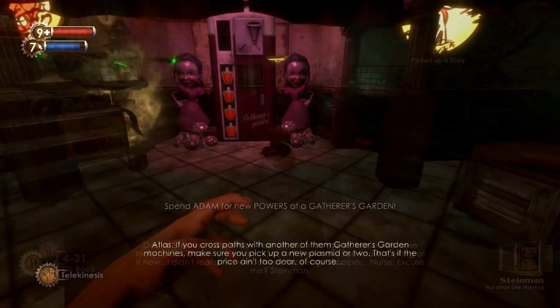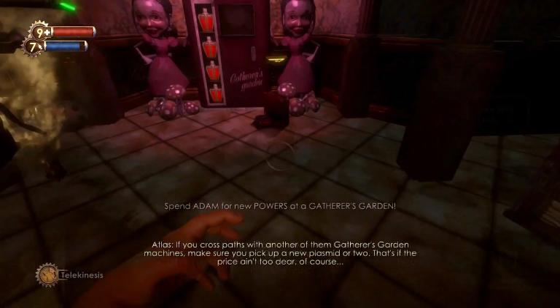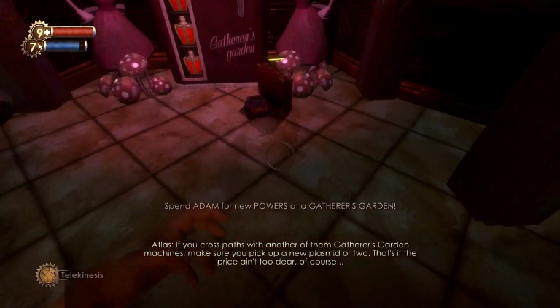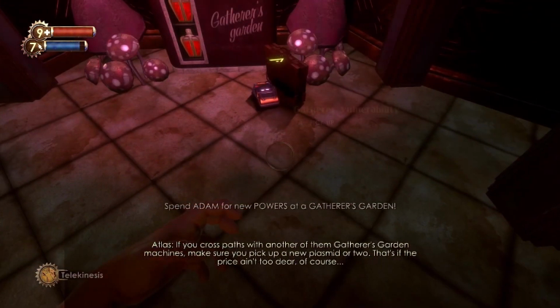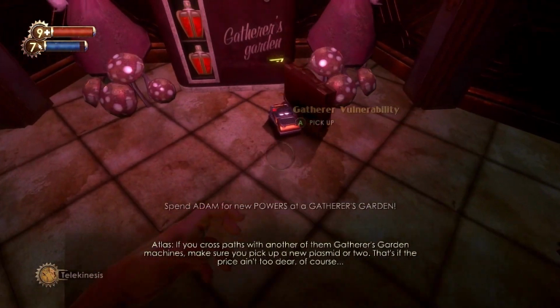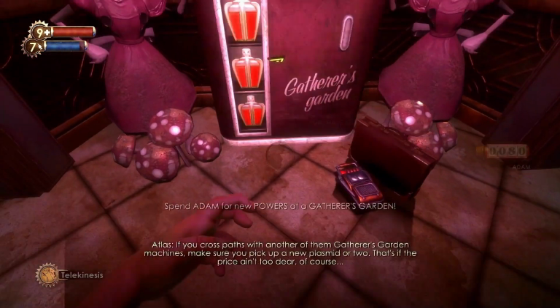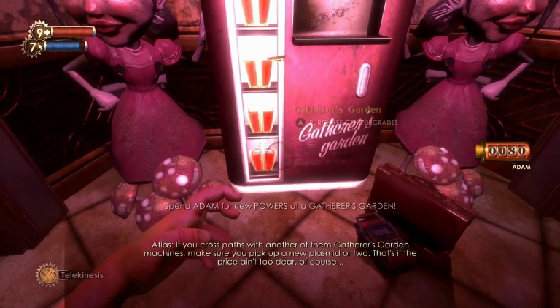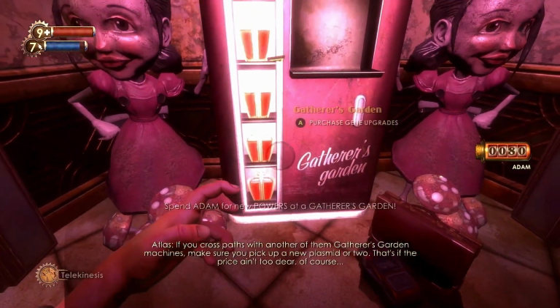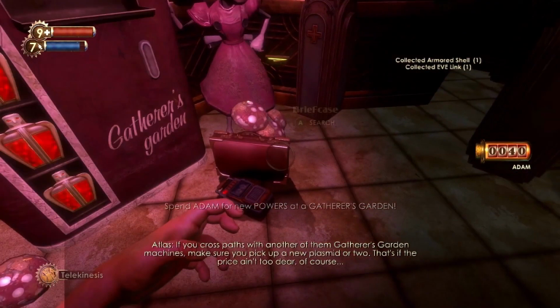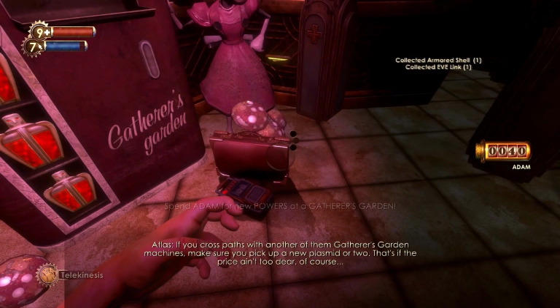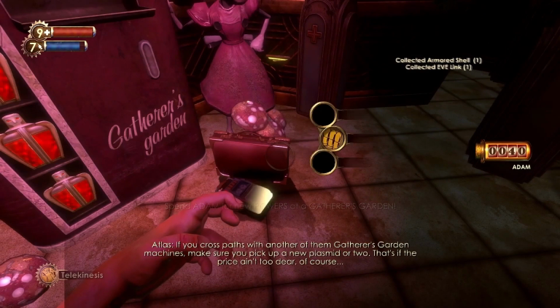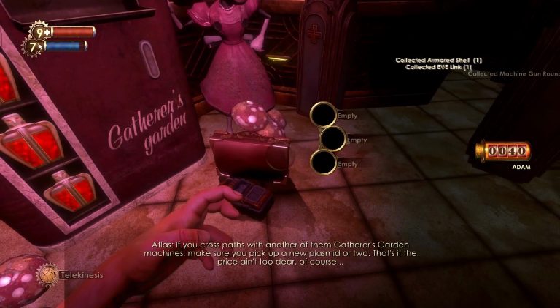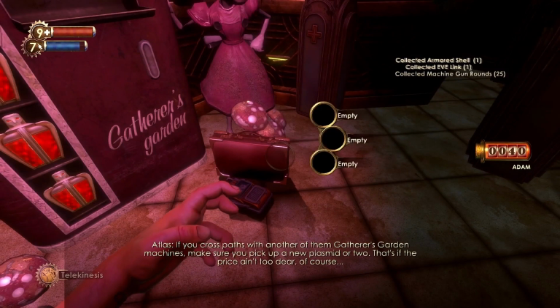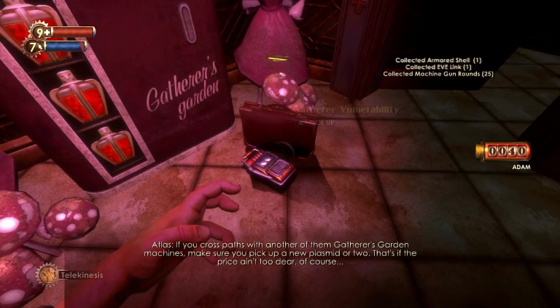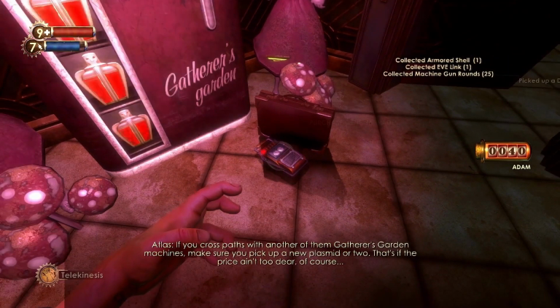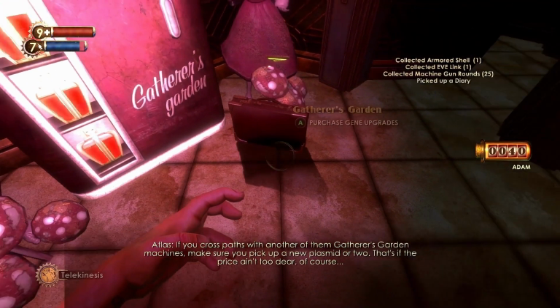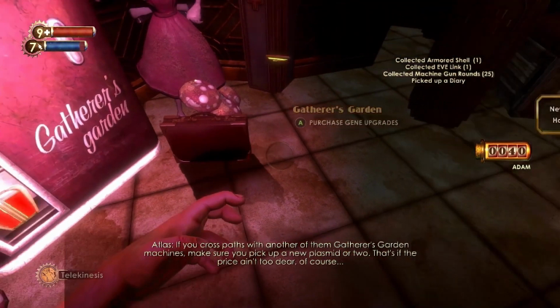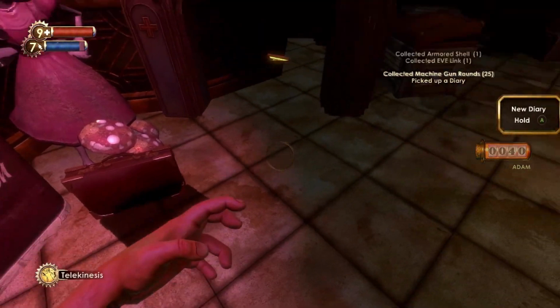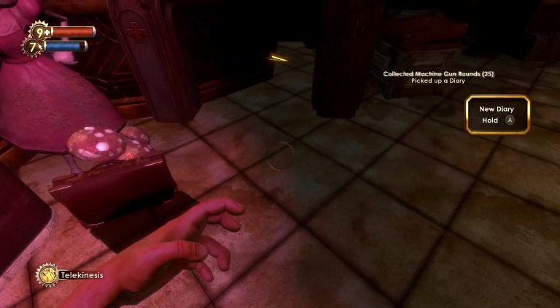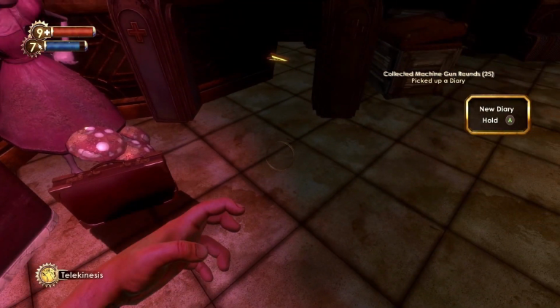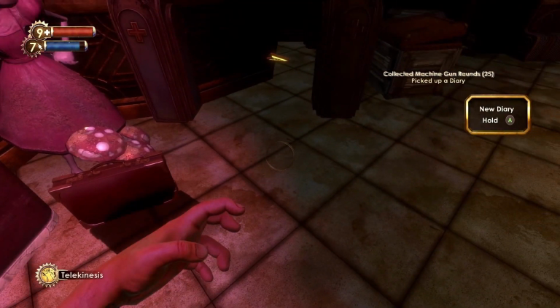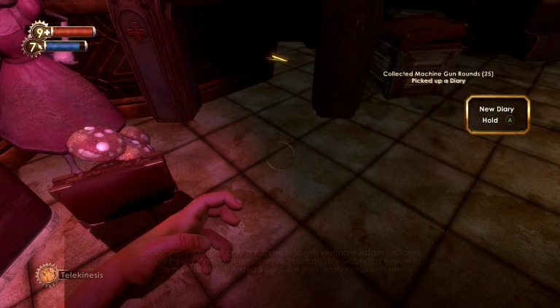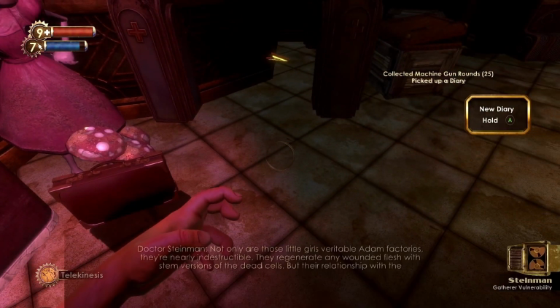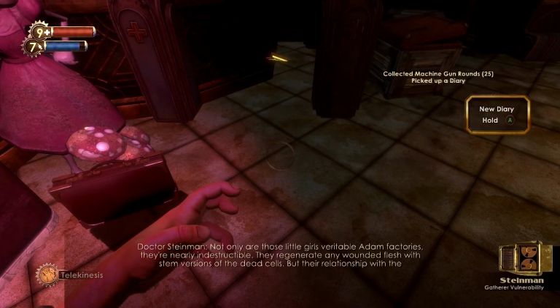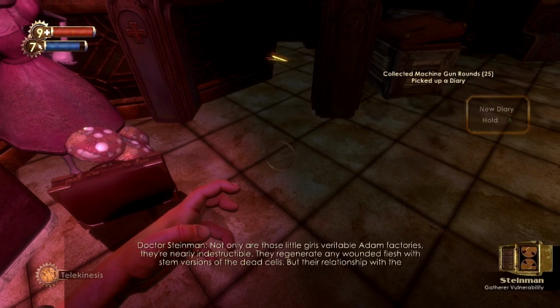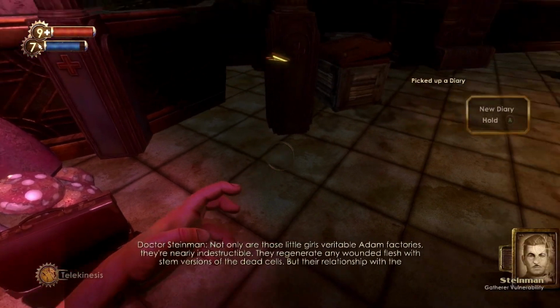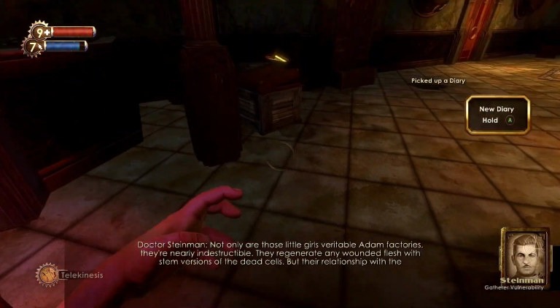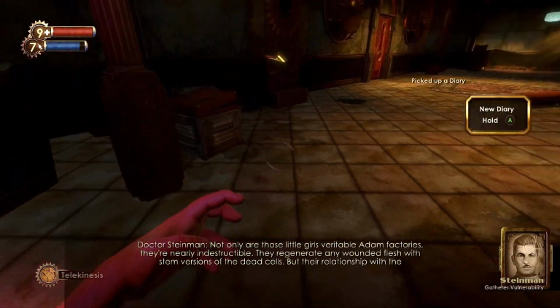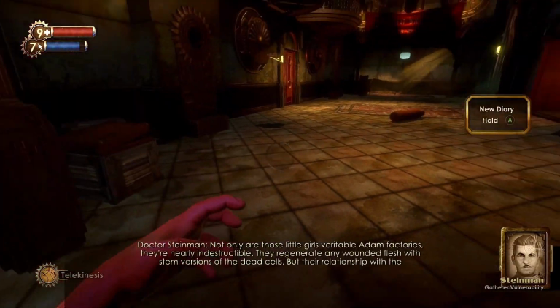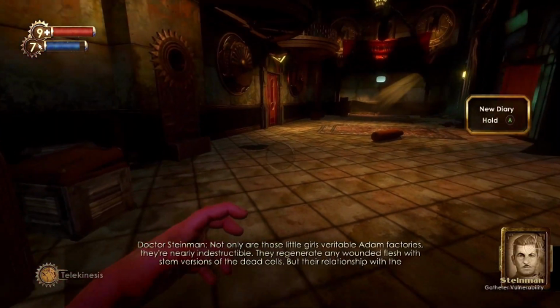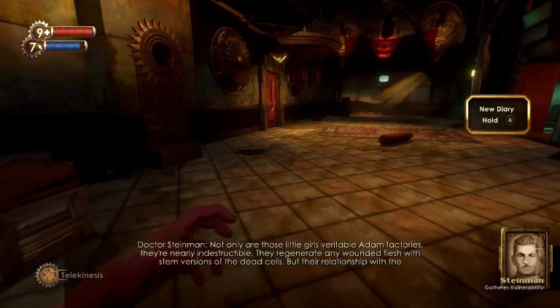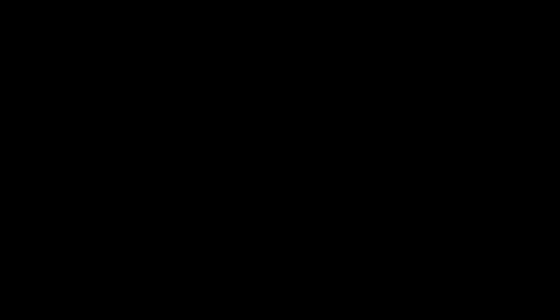Right in front of the first Working Gatherer's Garden you'll encounter is the Gatherer Vulnerability Audio Diary.